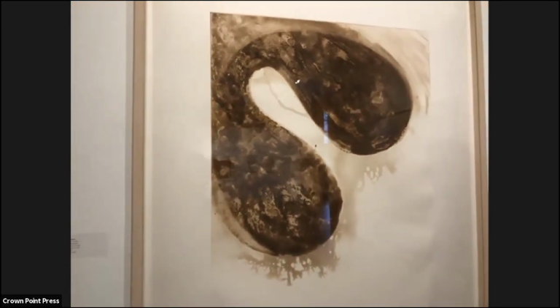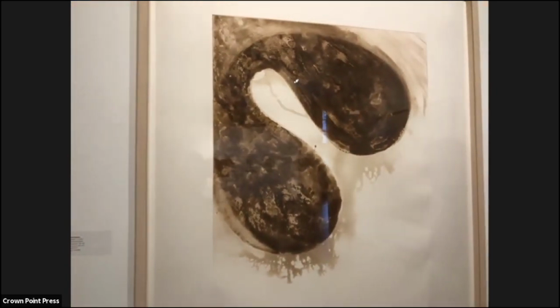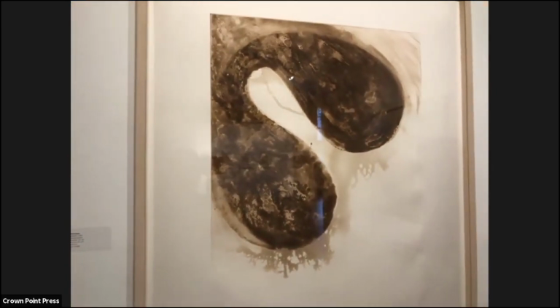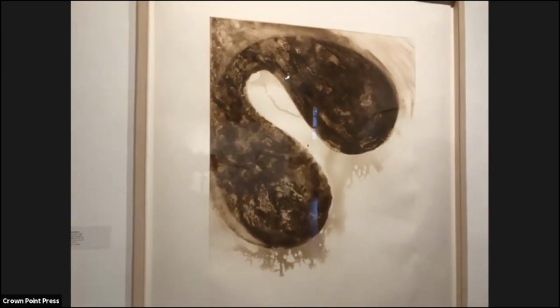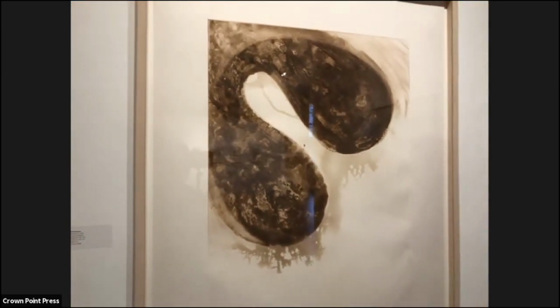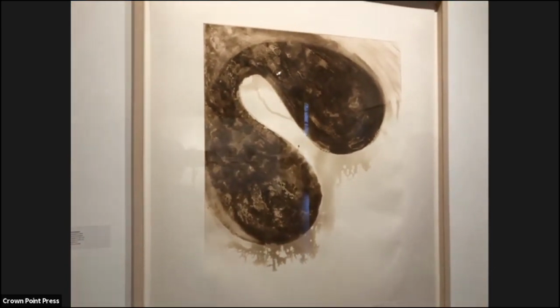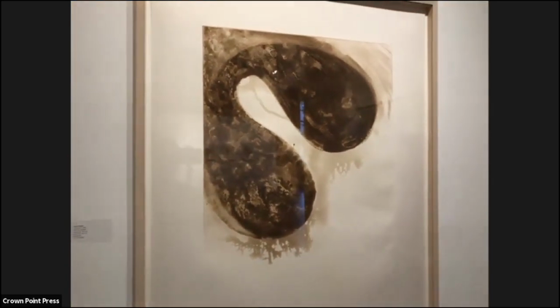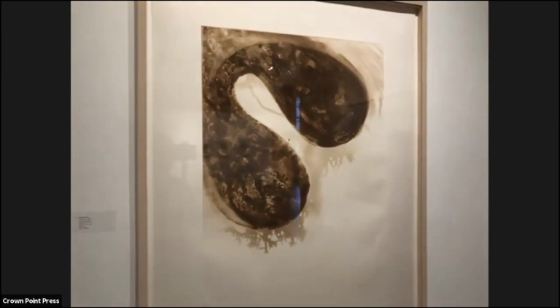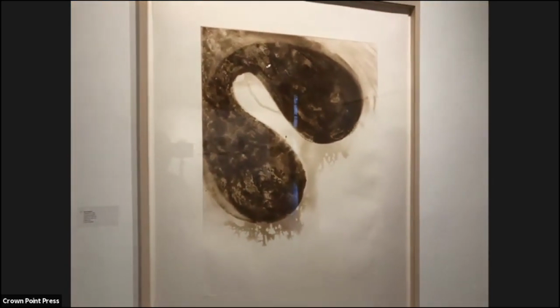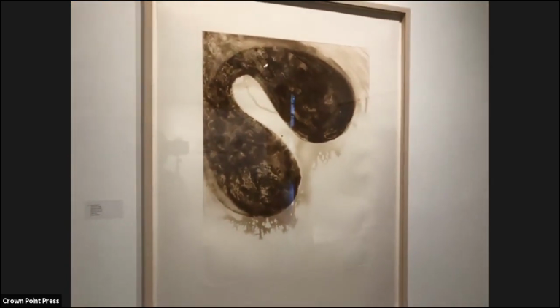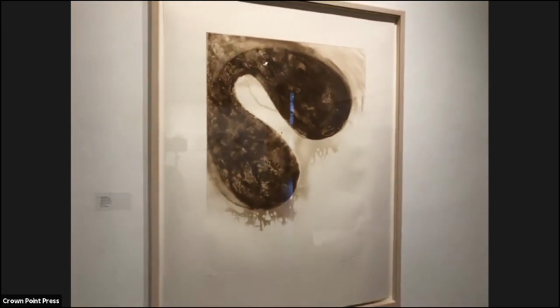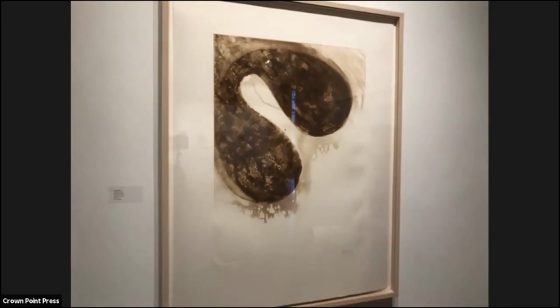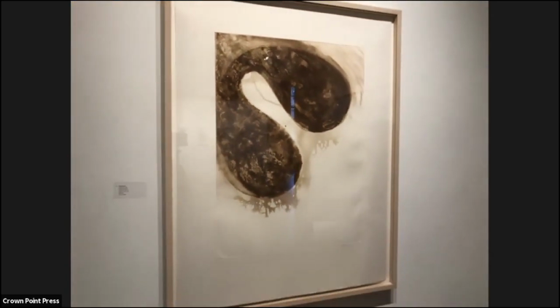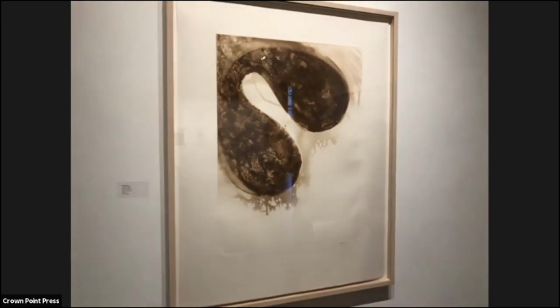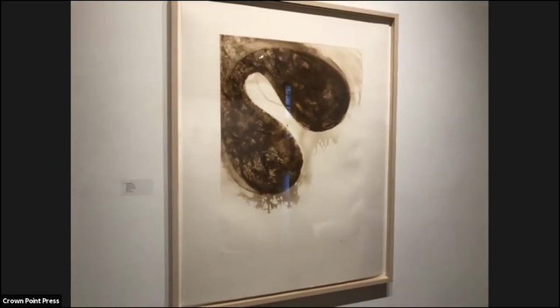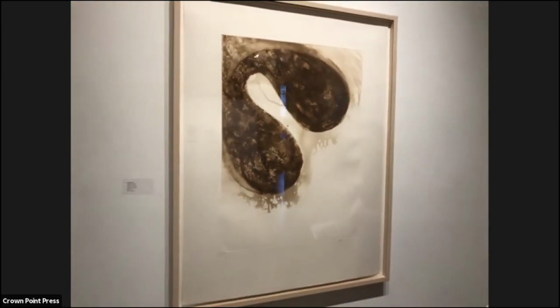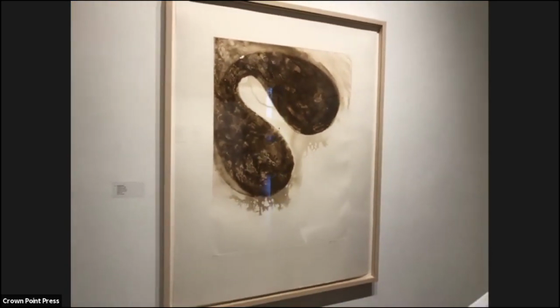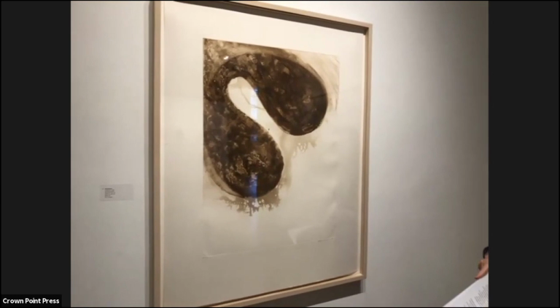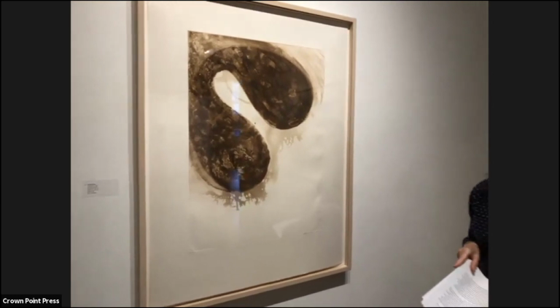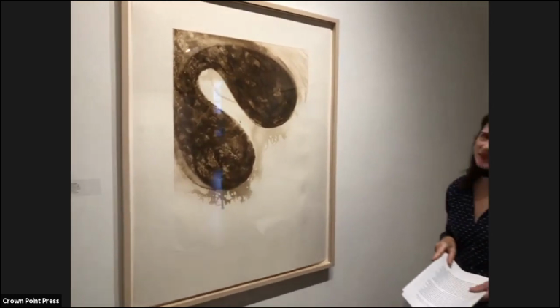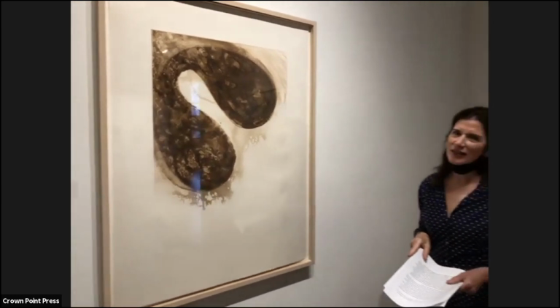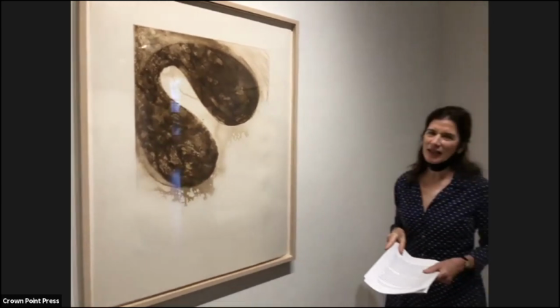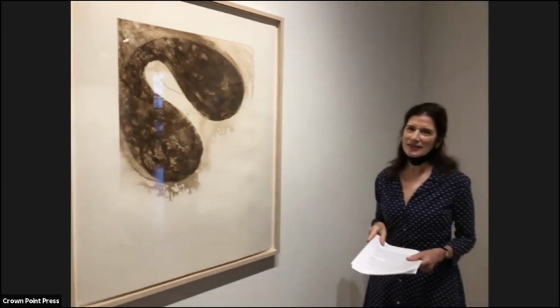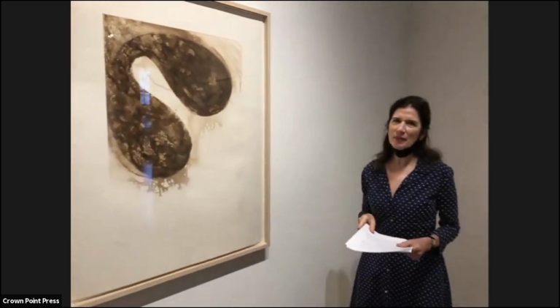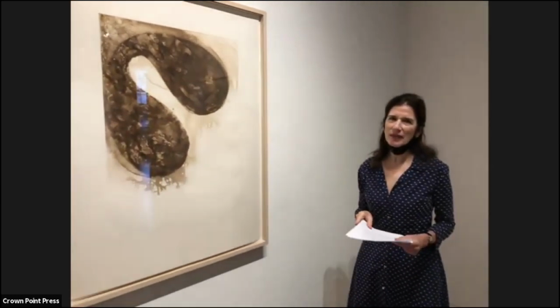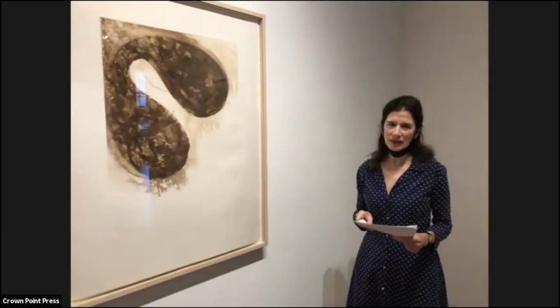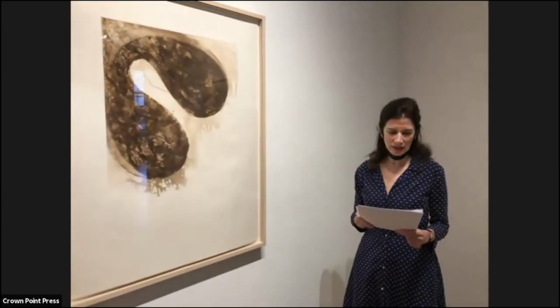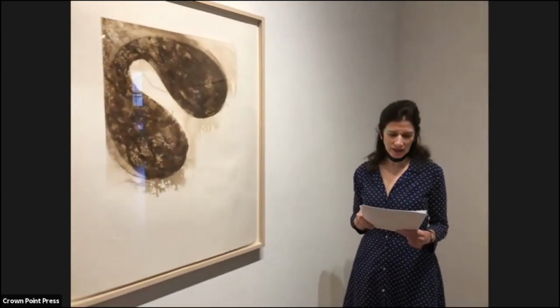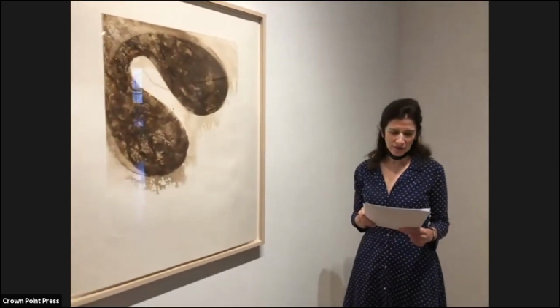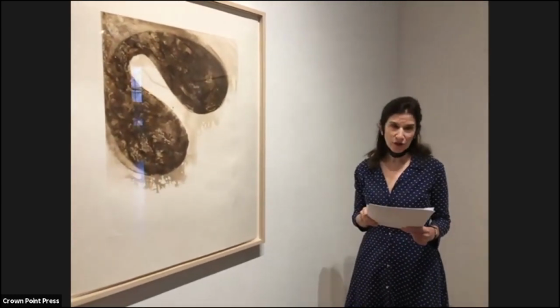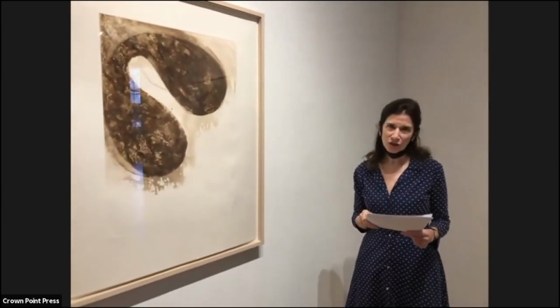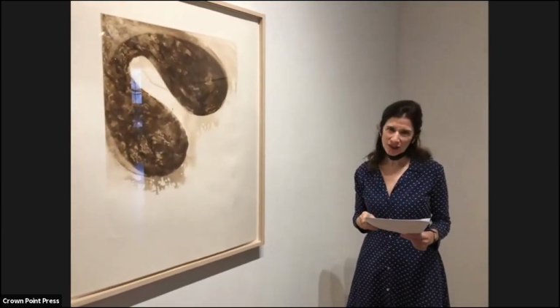Kapoor has a strong affinity for Spit Bite Aquatint. He has said that he liked the movement between something very precise and something very fluid.